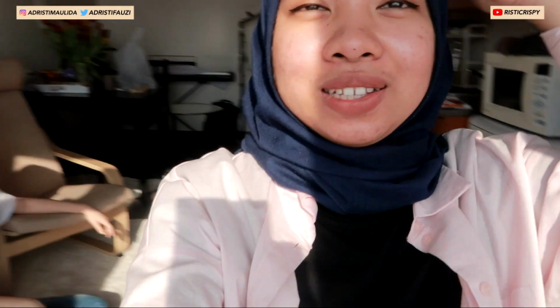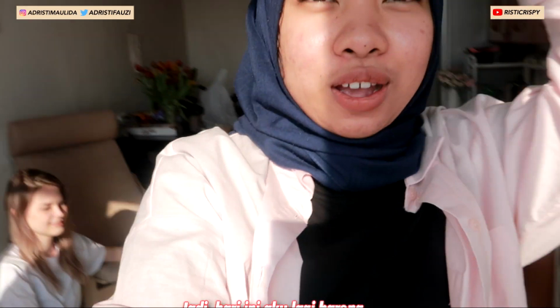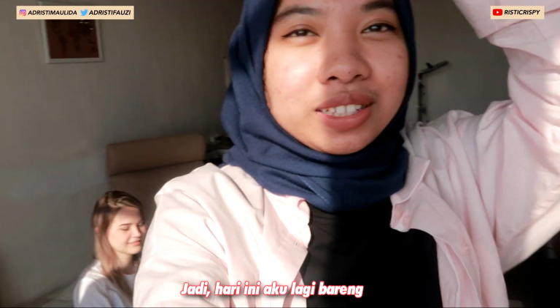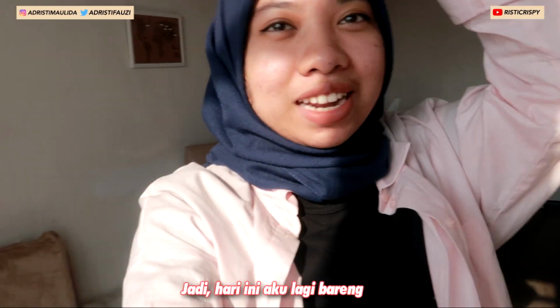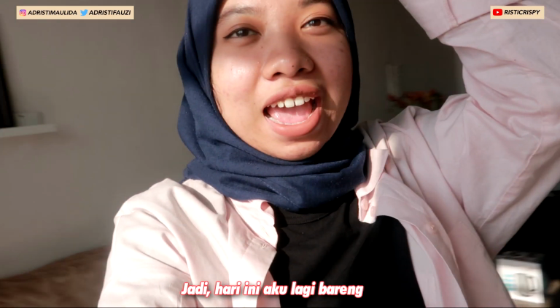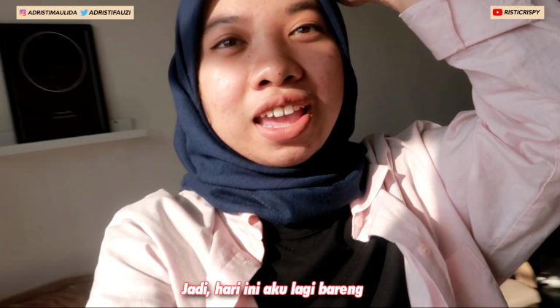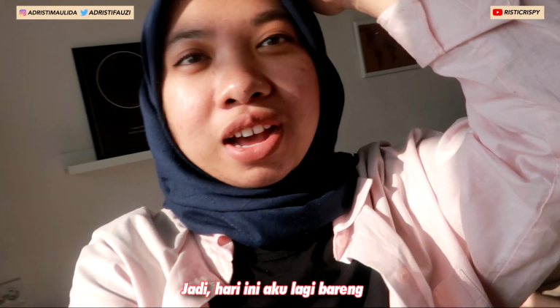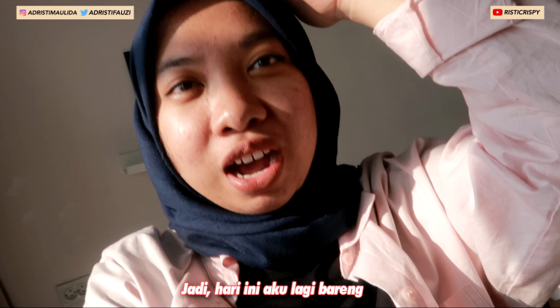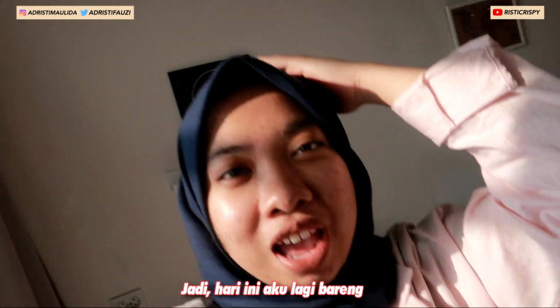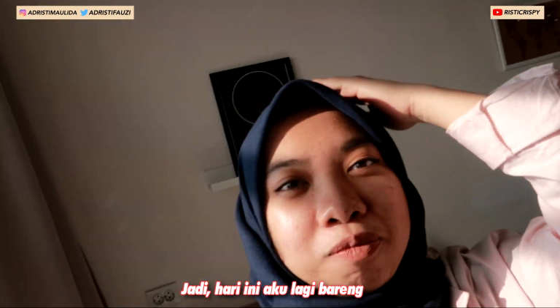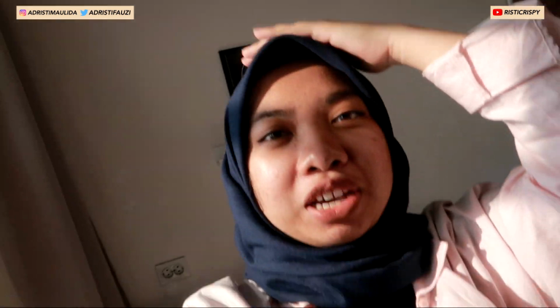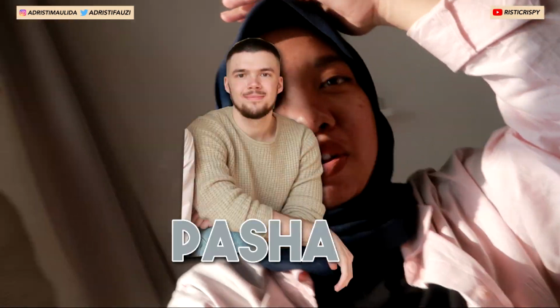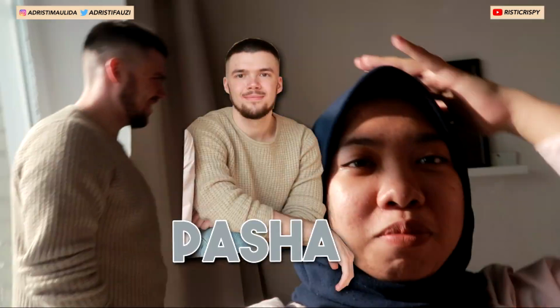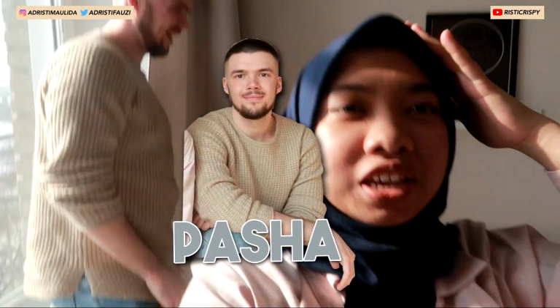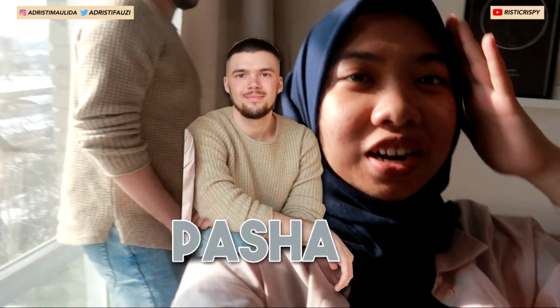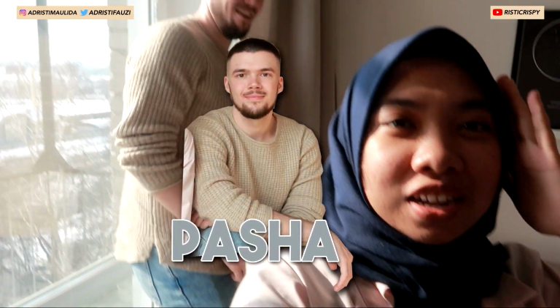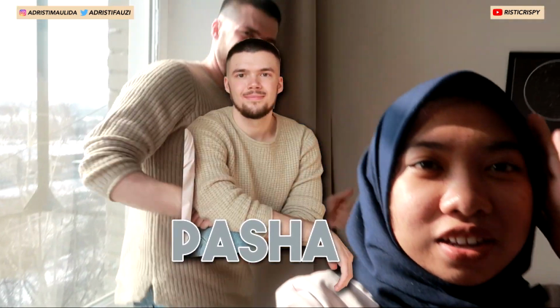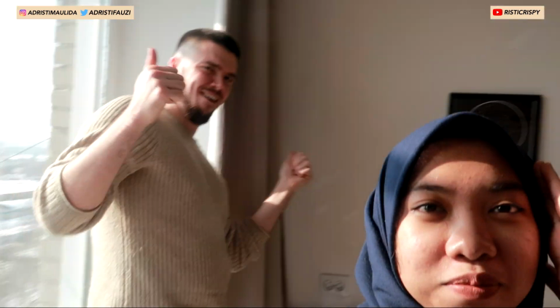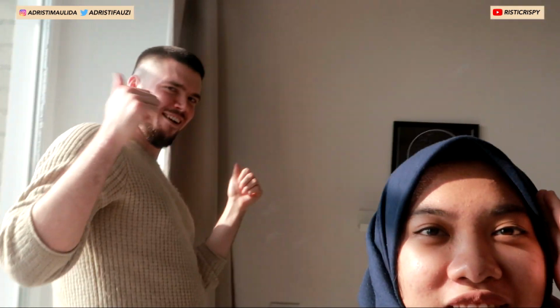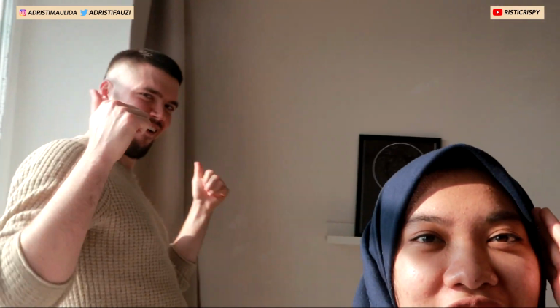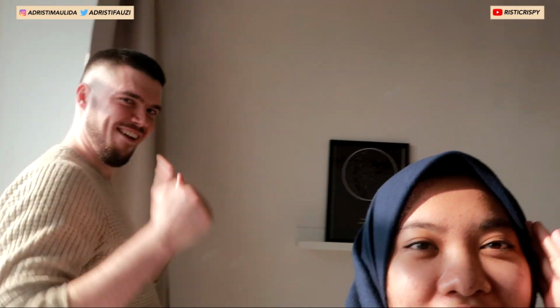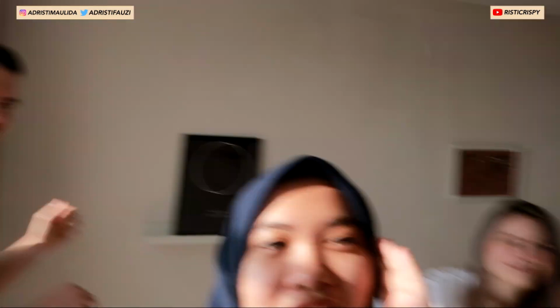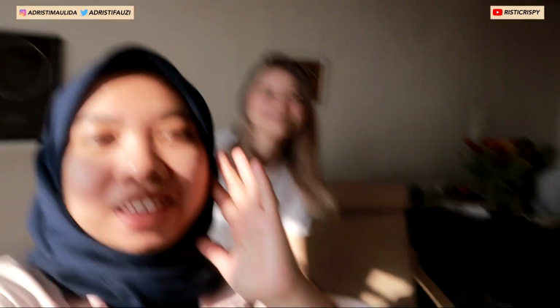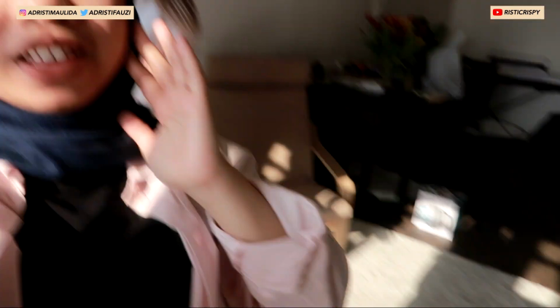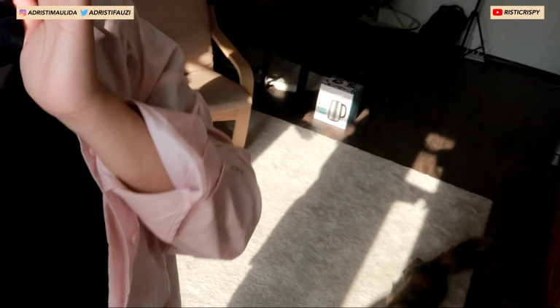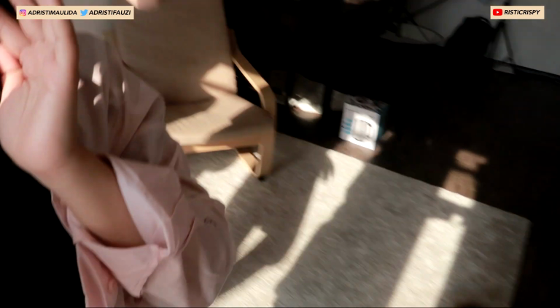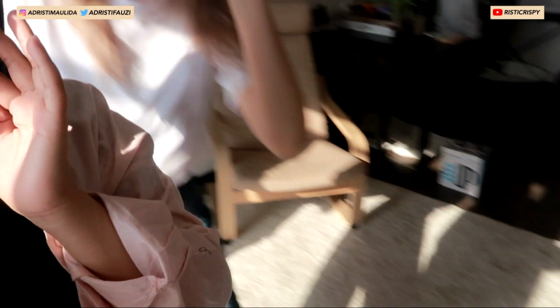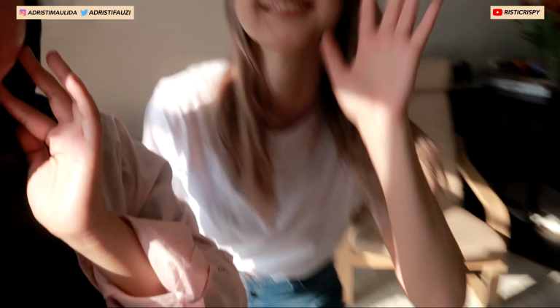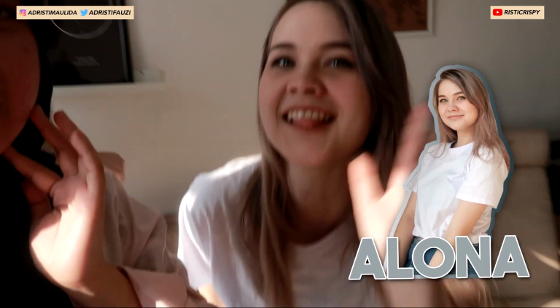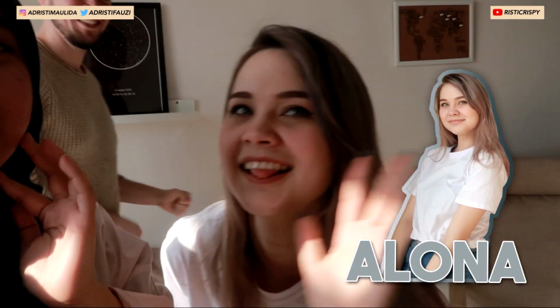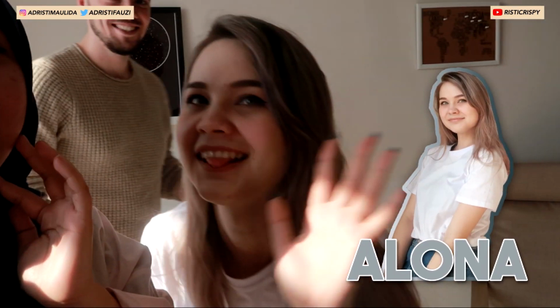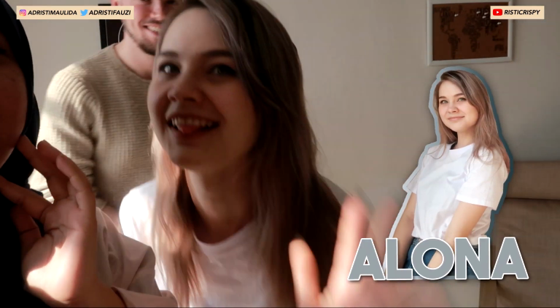So today we have Pasha with me here. Pasha, hi. And we also have Gede Alena, hi.